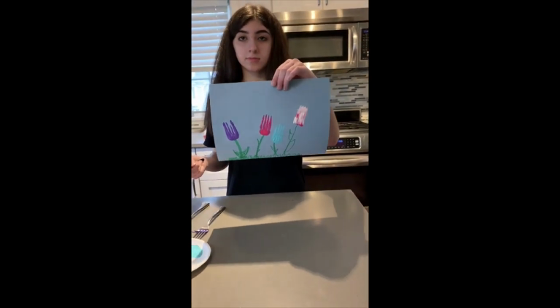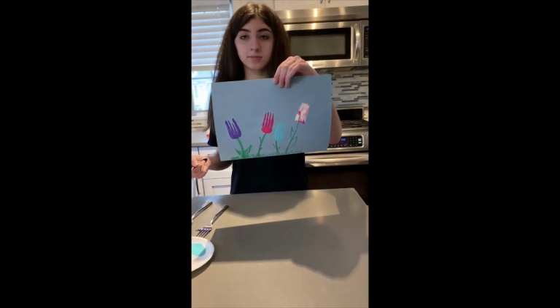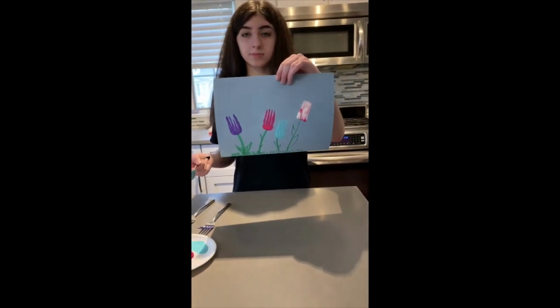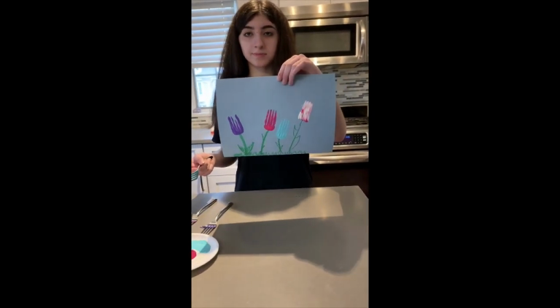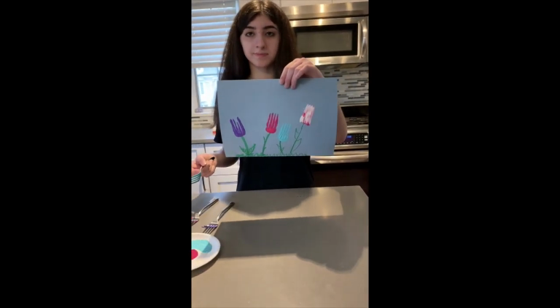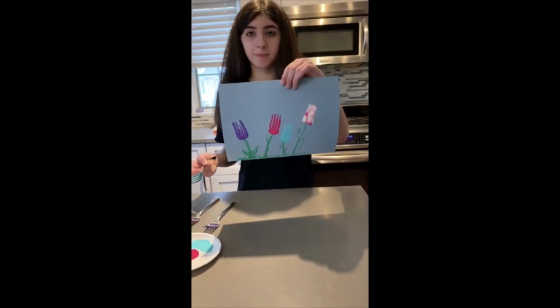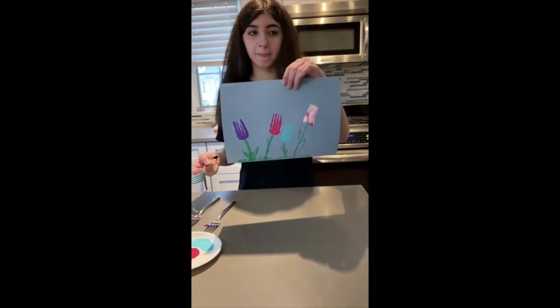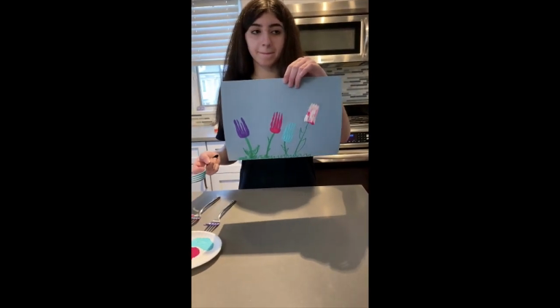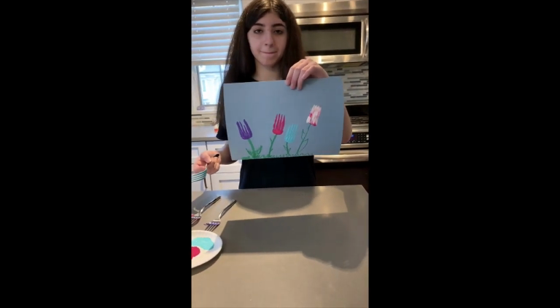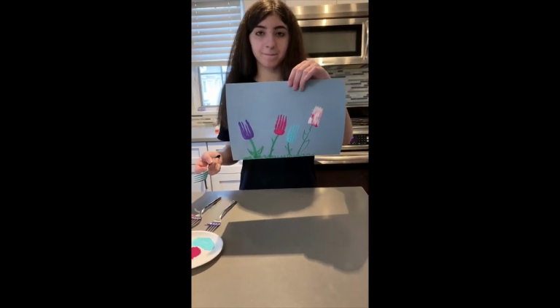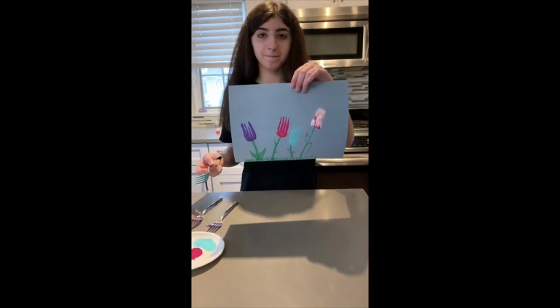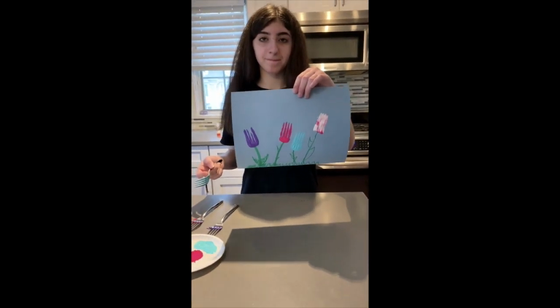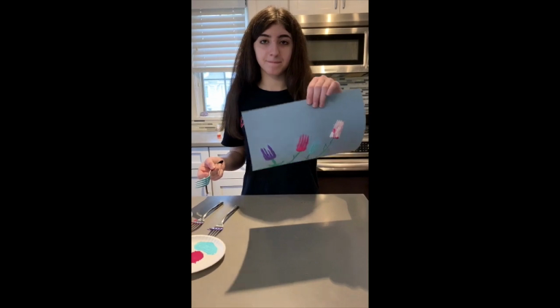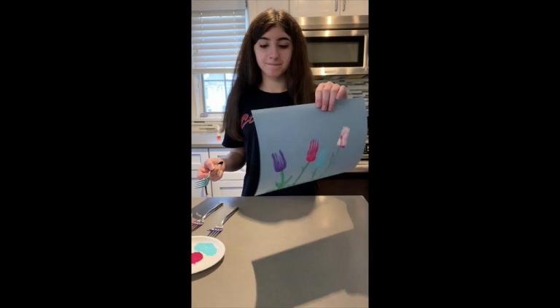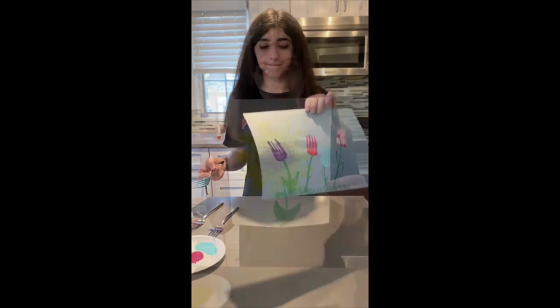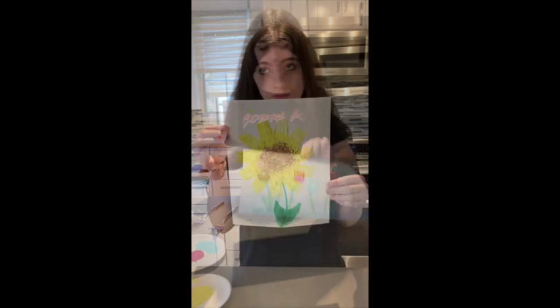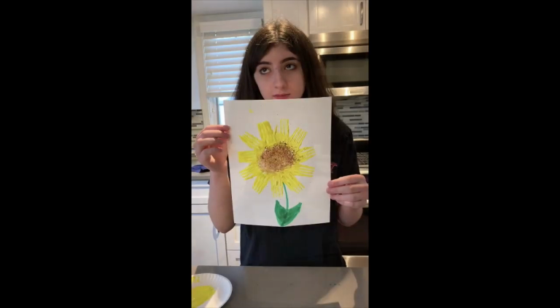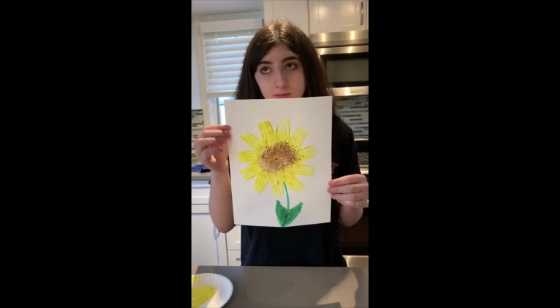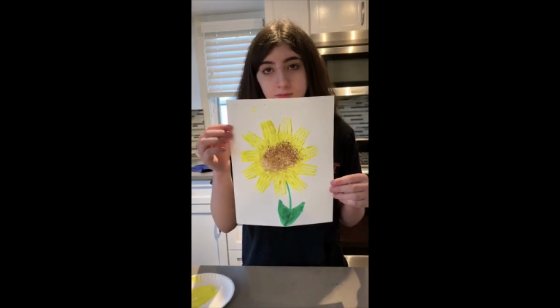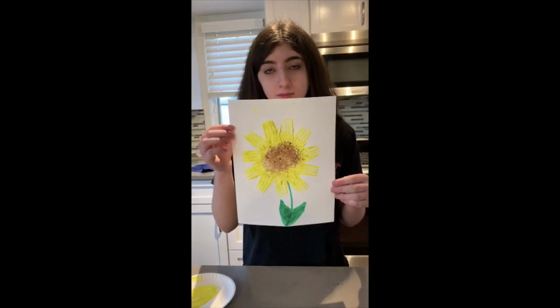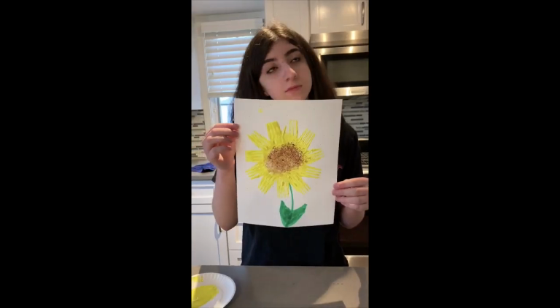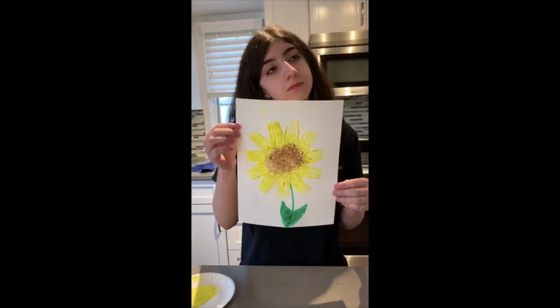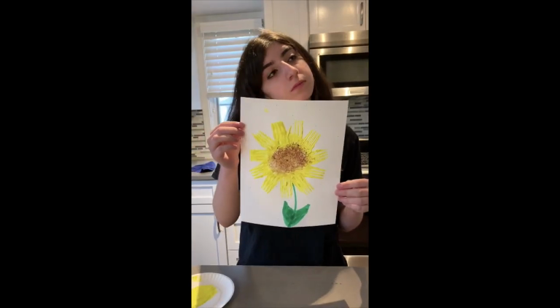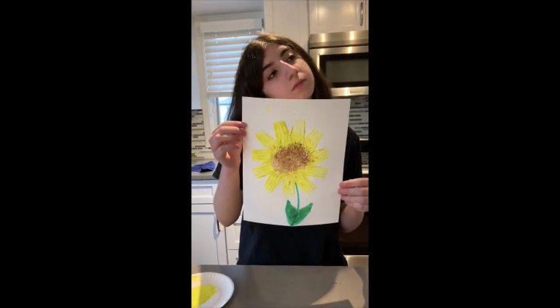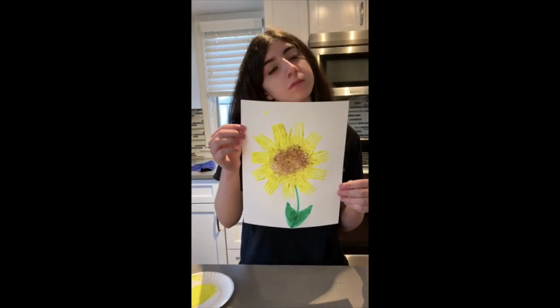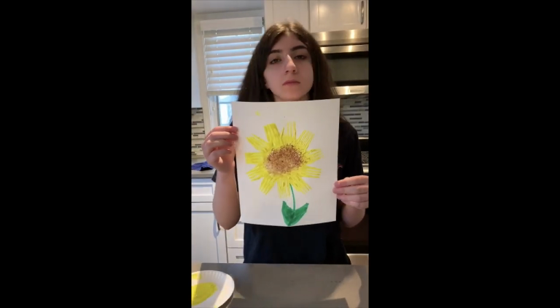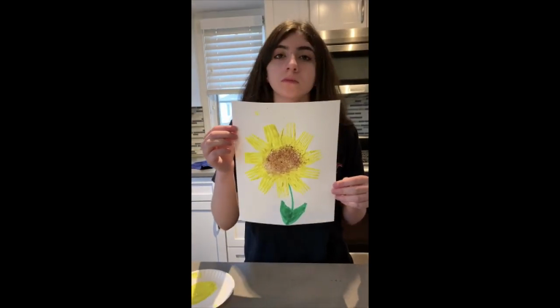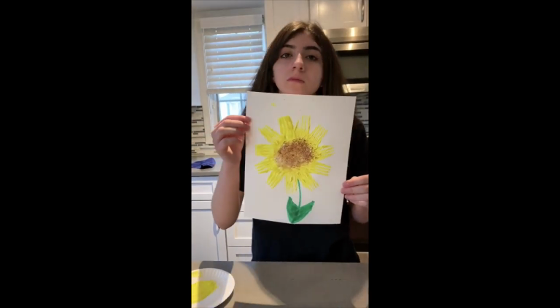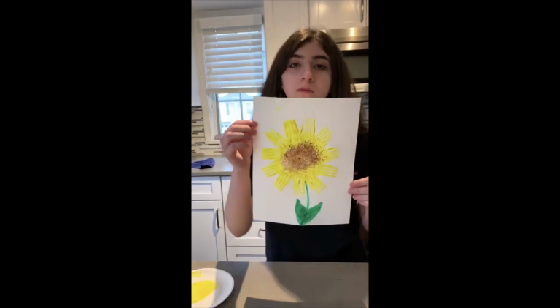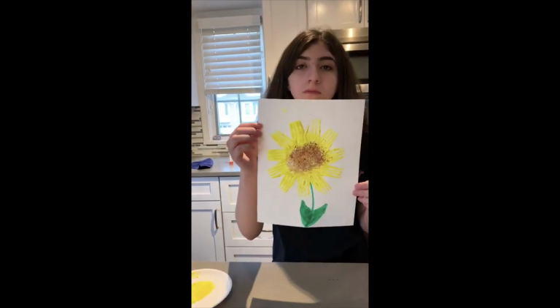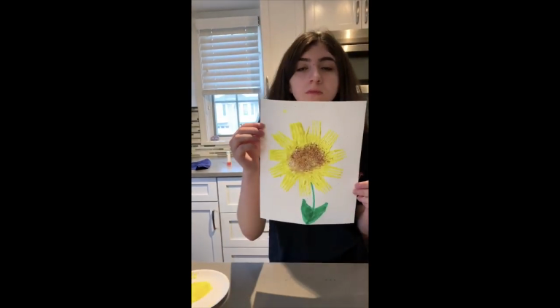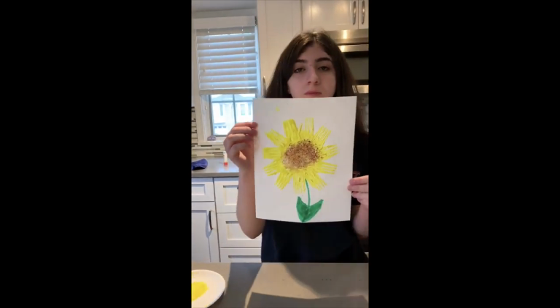We've got some forked tulips. Thanks Carly. Carly made this sunflower using the forks and a sponge.